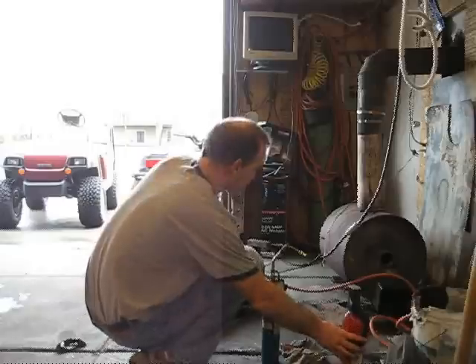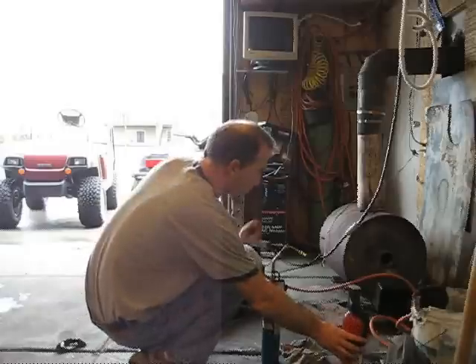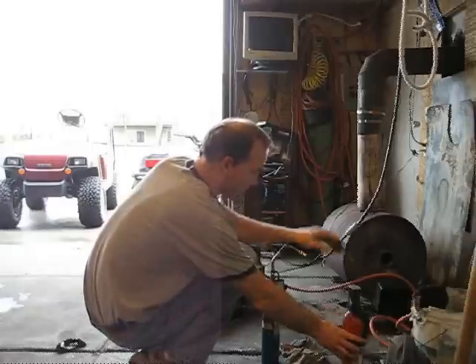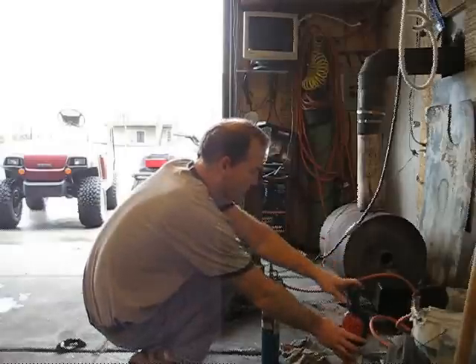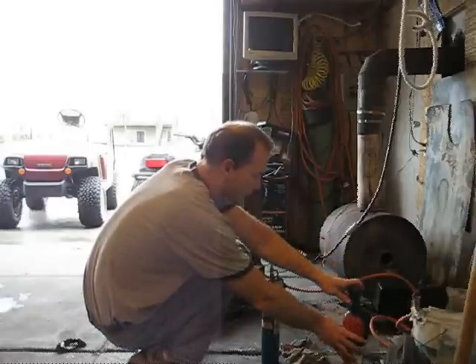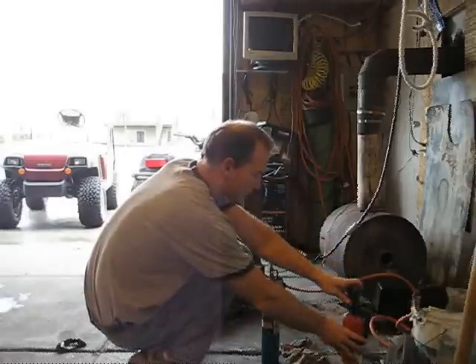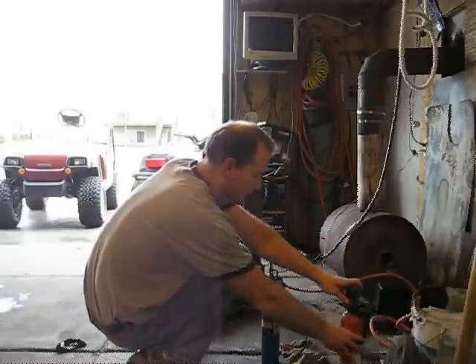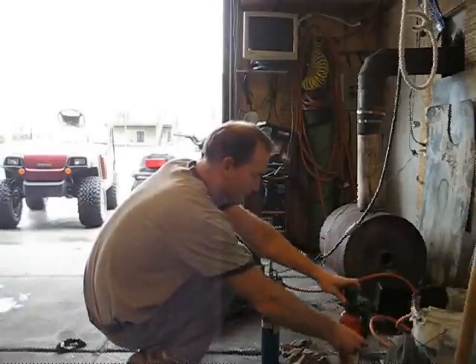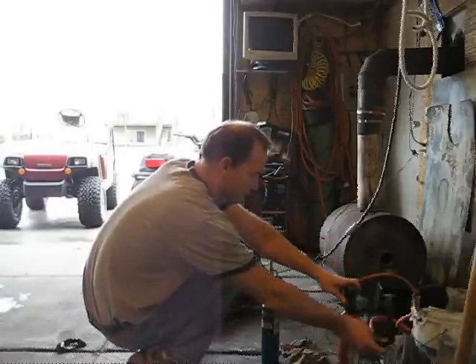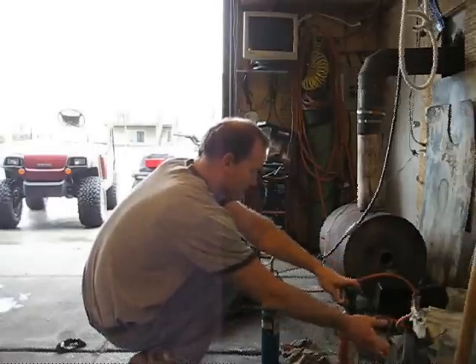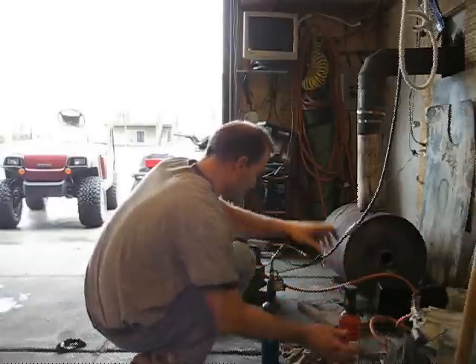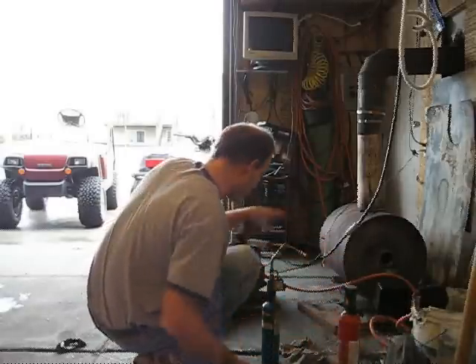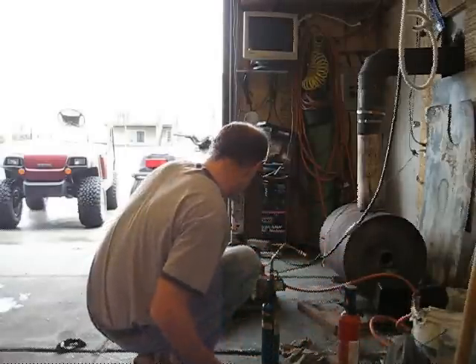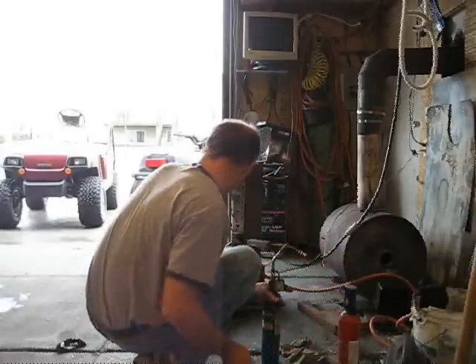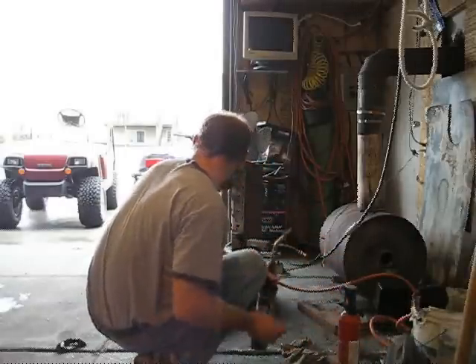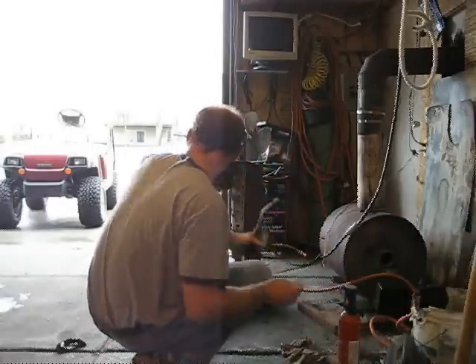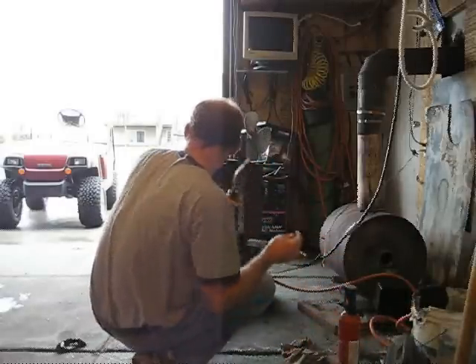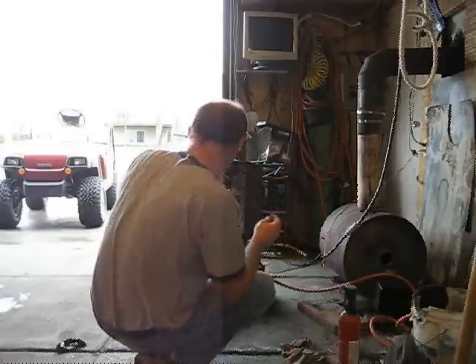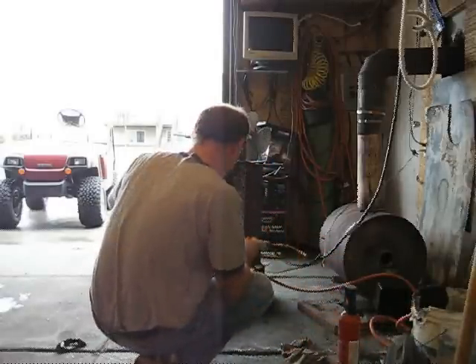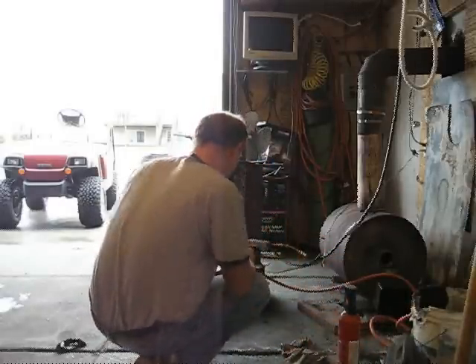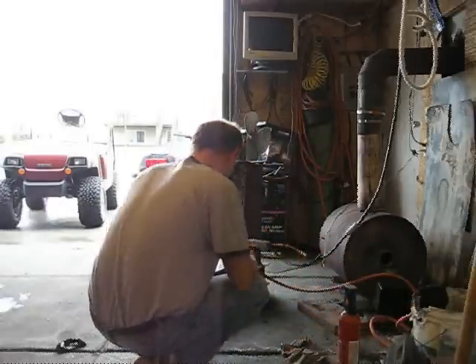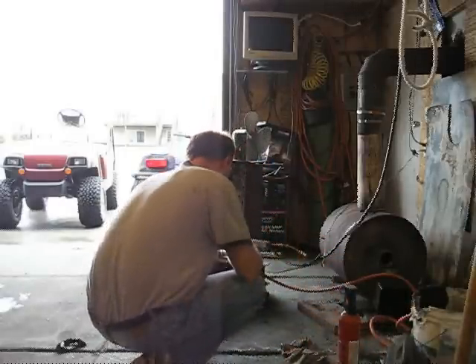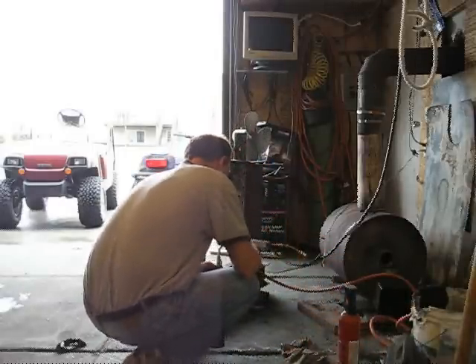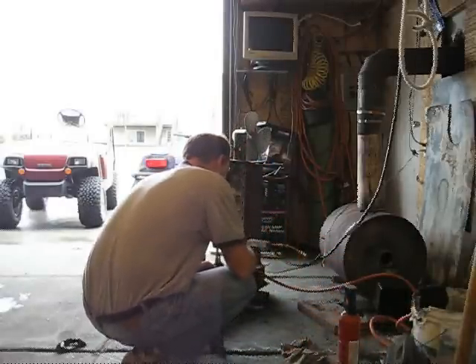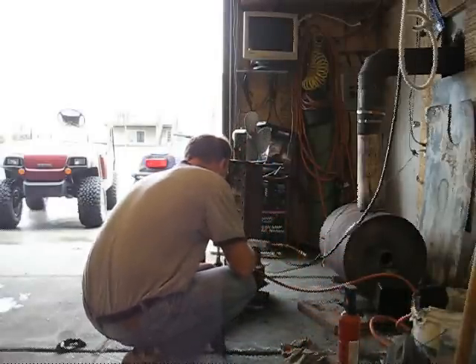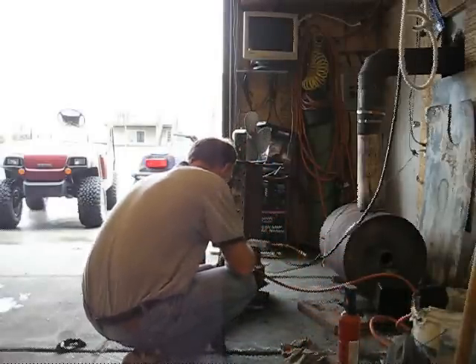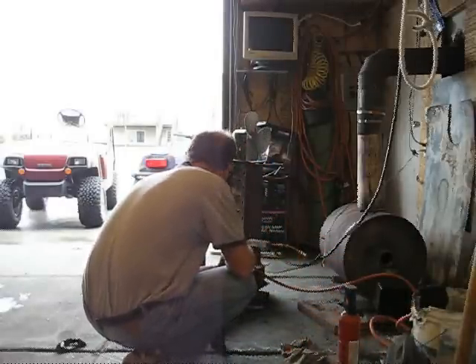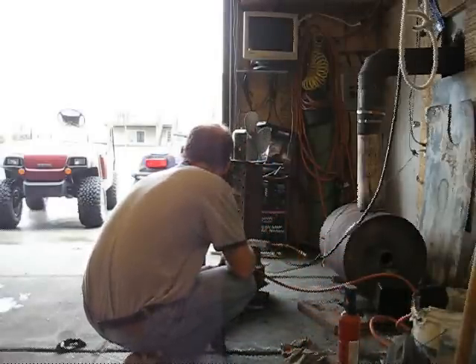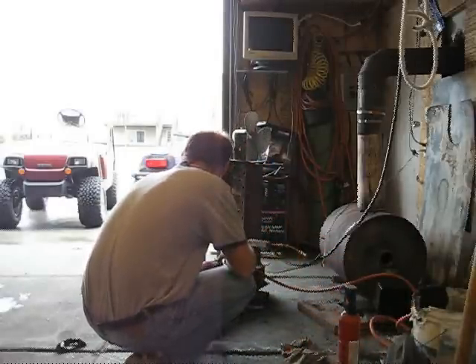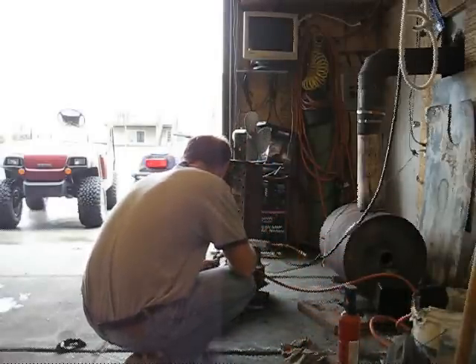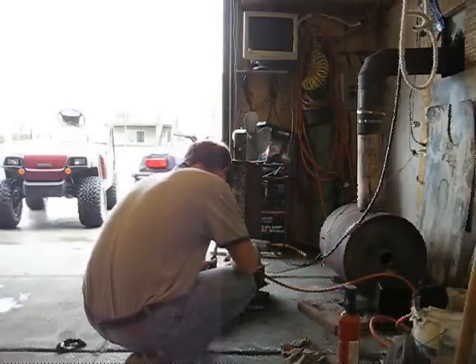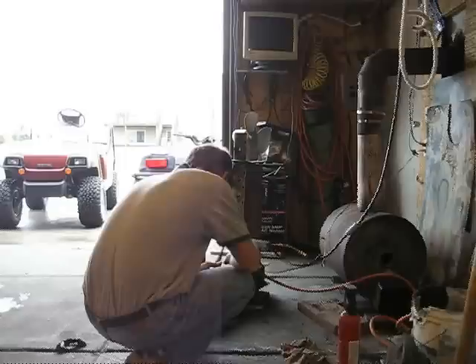Unfortunately my hose is not long enough to go outside, and it's too windy out there anyways. This does not function well in the breeze.